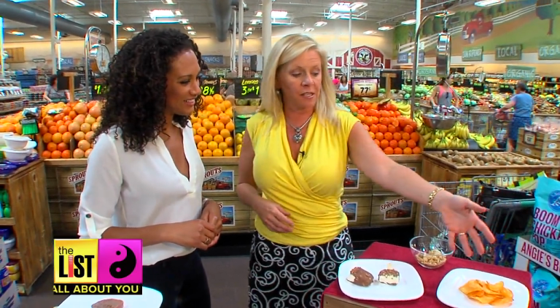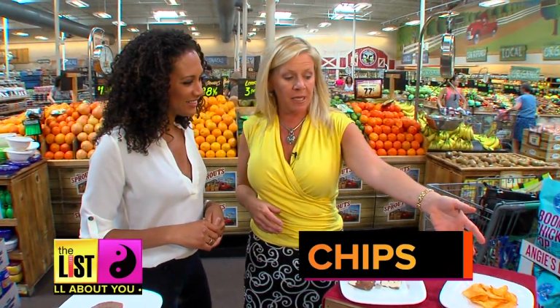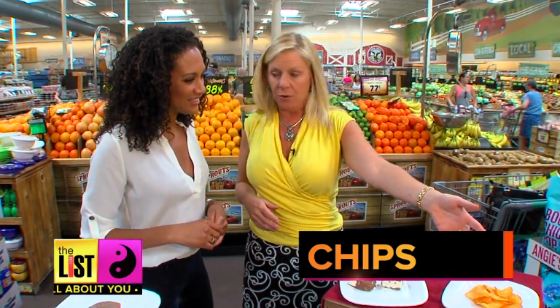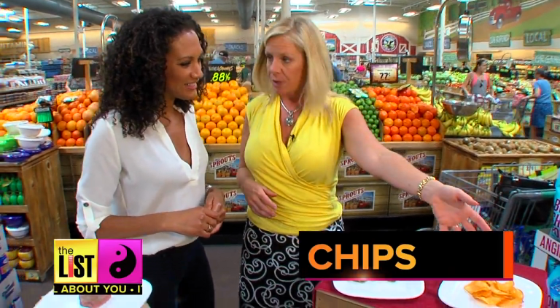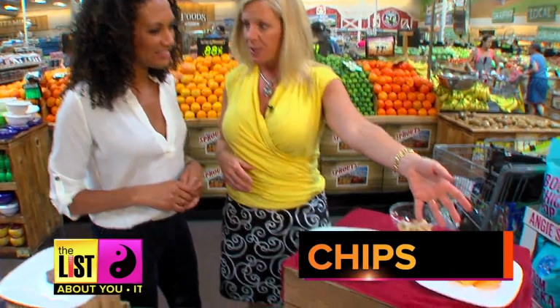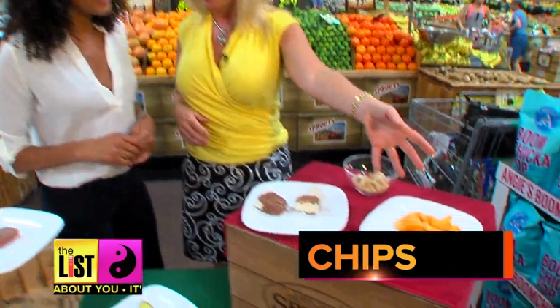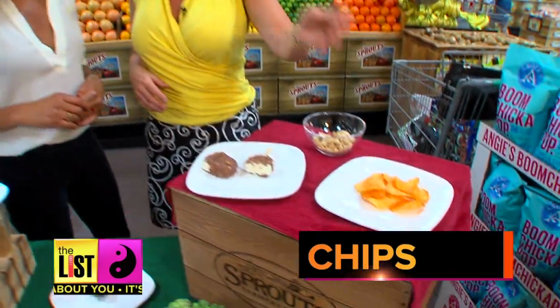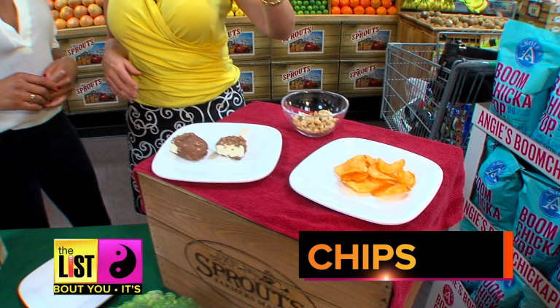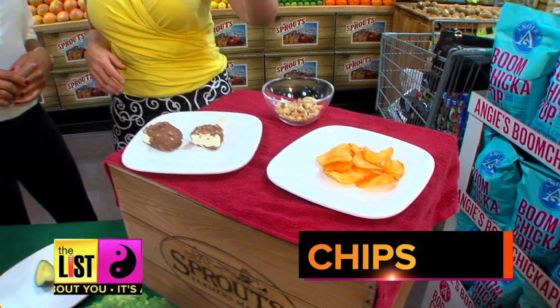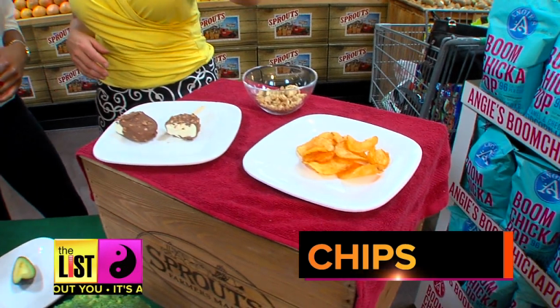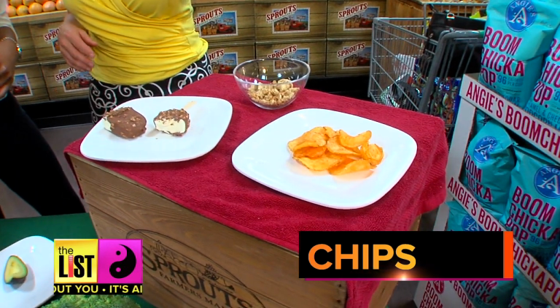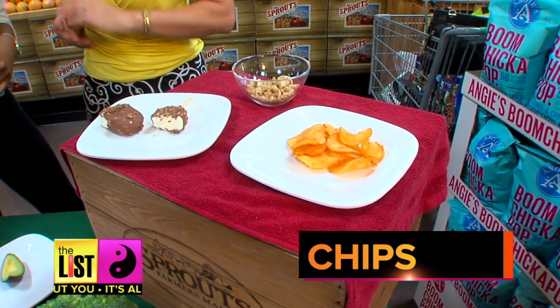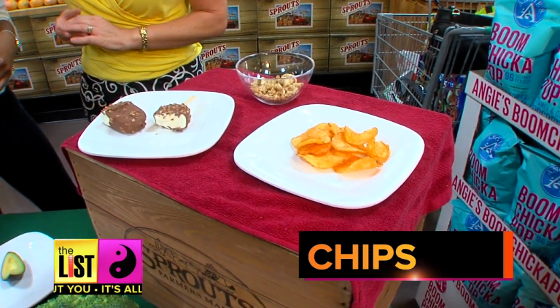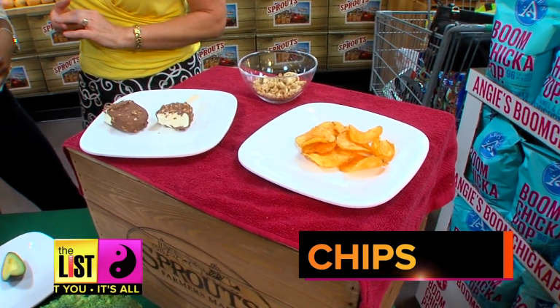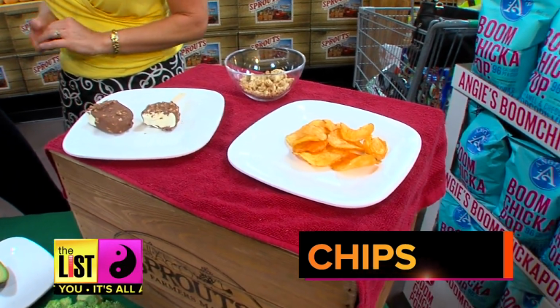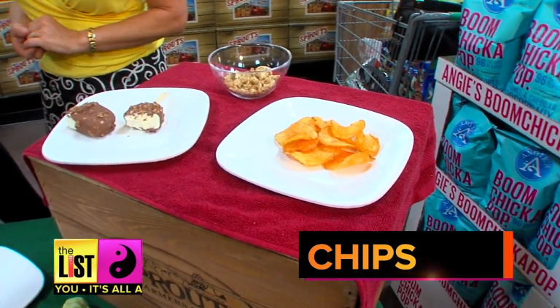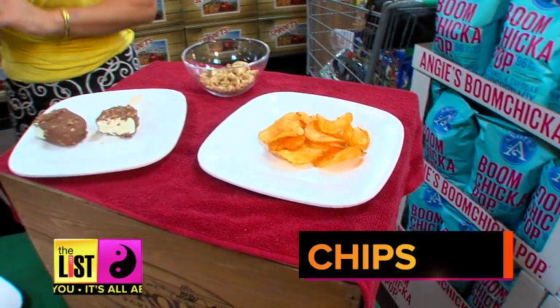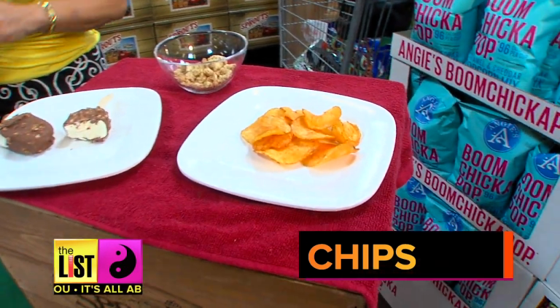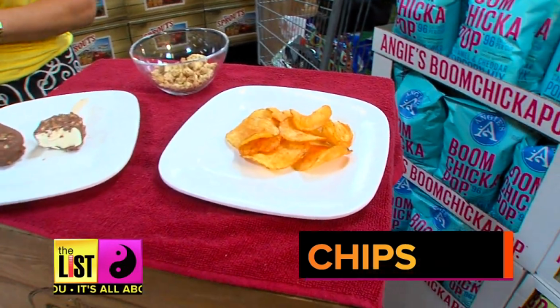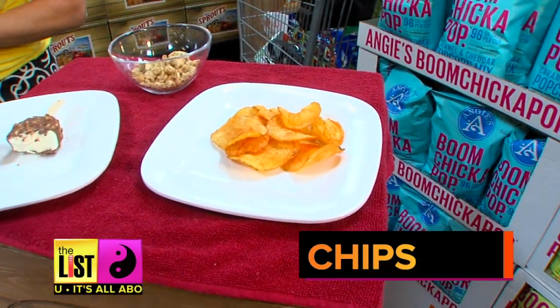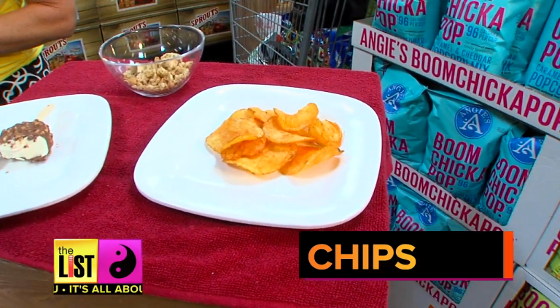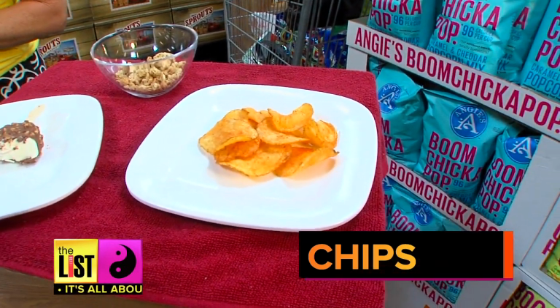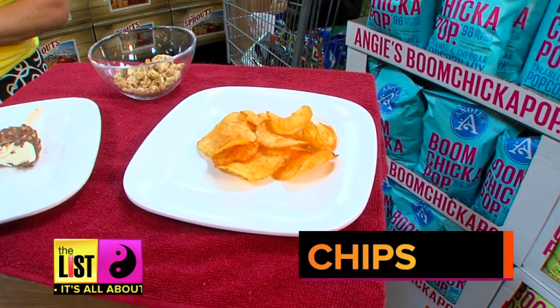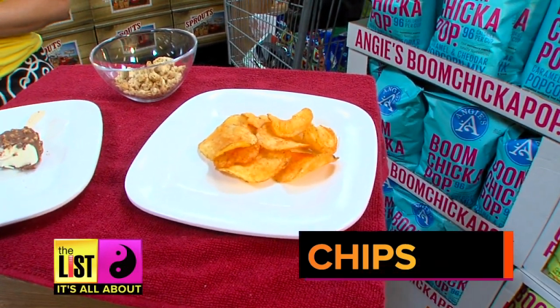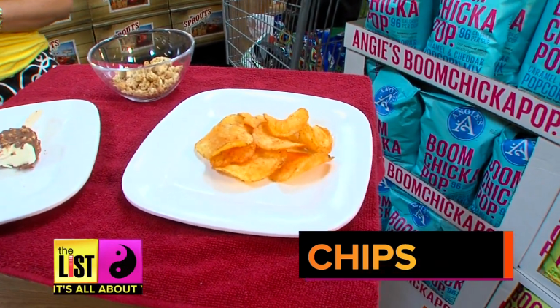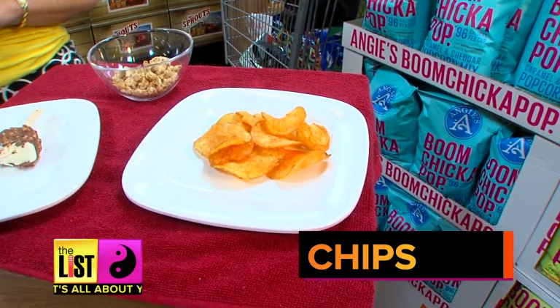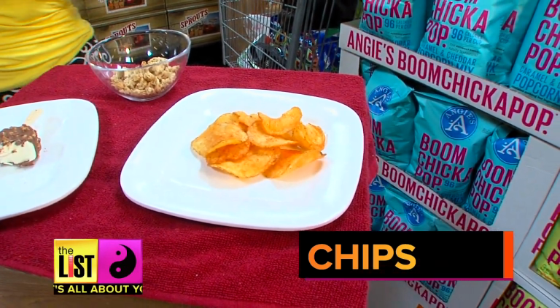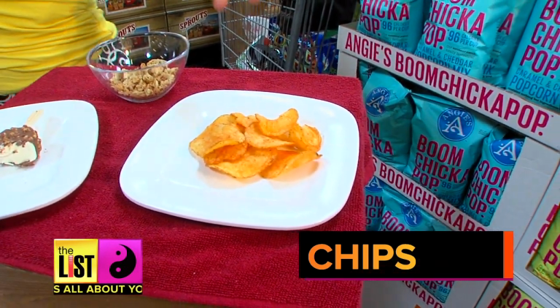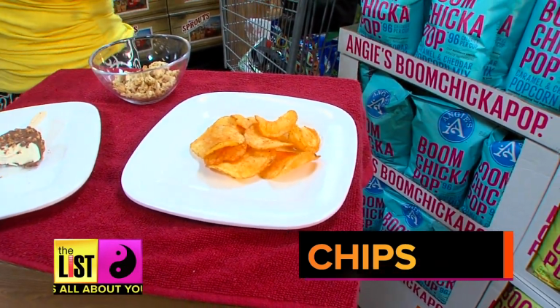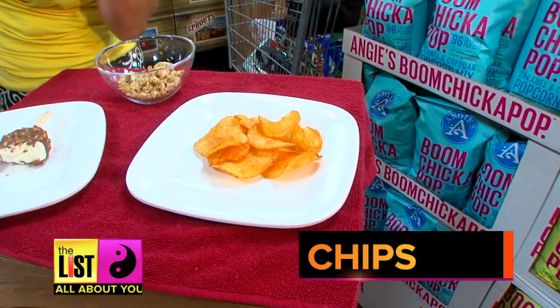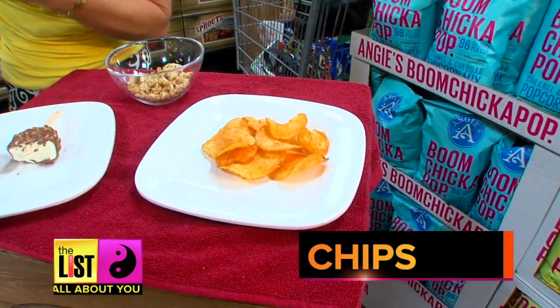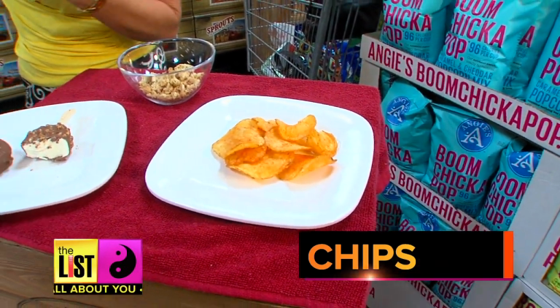These potato chips here — about 10 potato chips are going to give you 100 calories. And most people eat a whole bag.